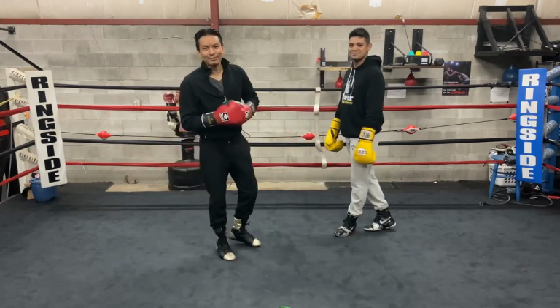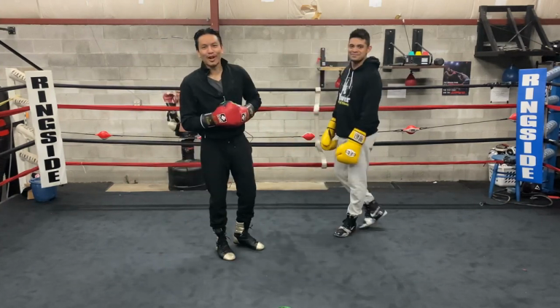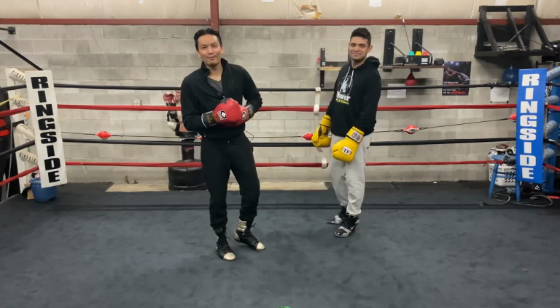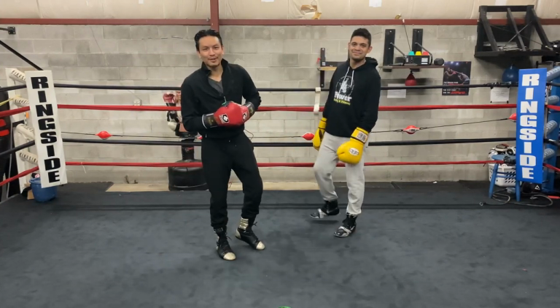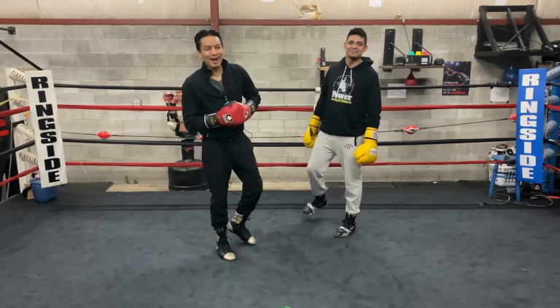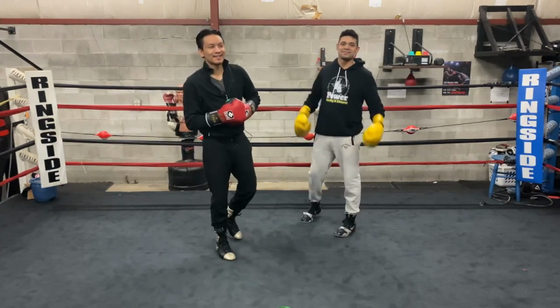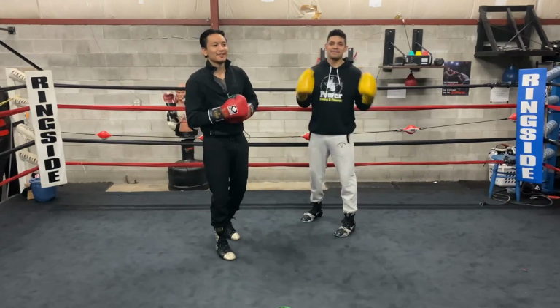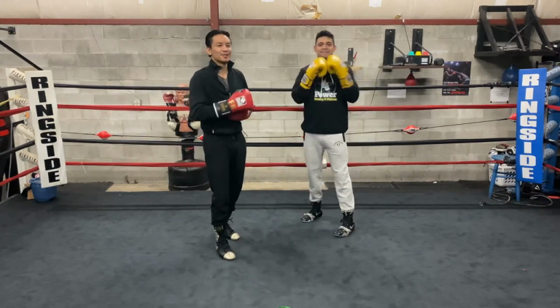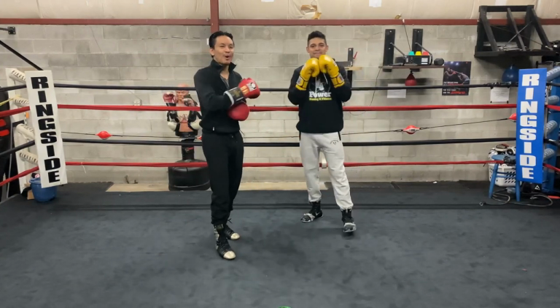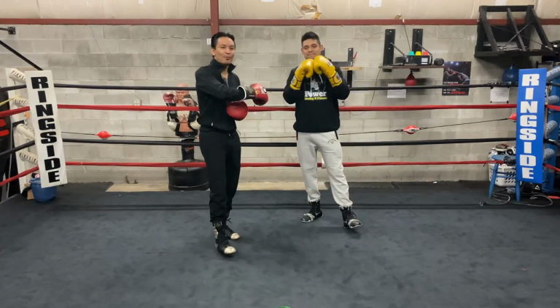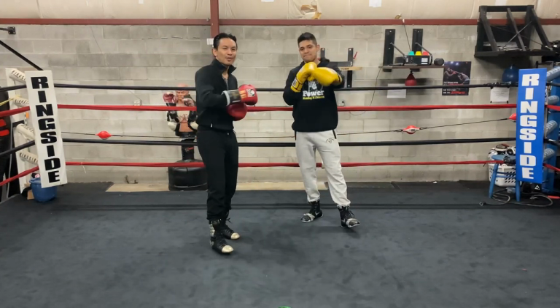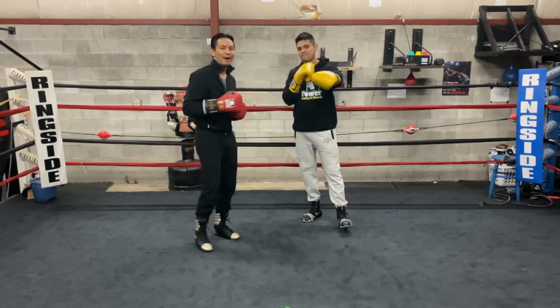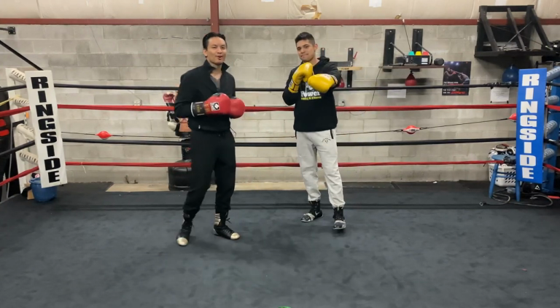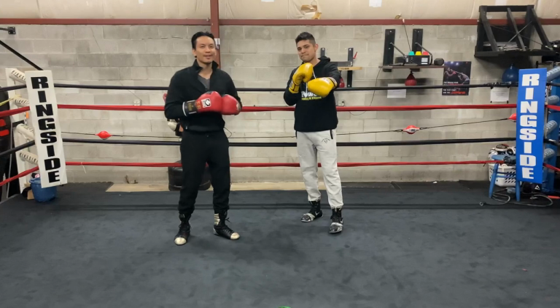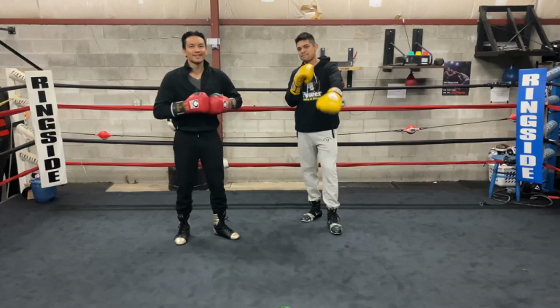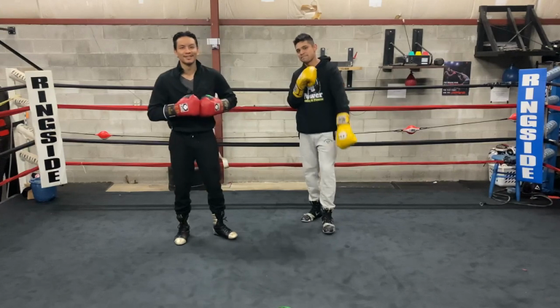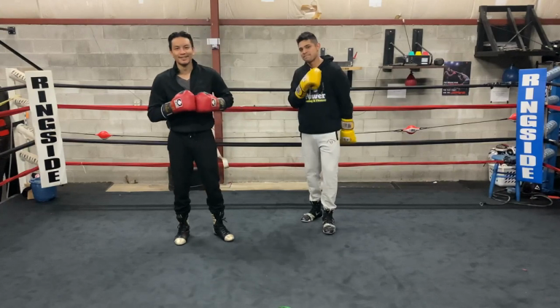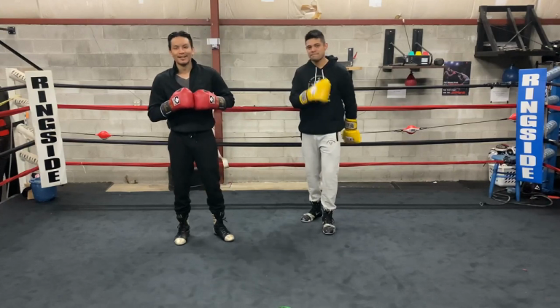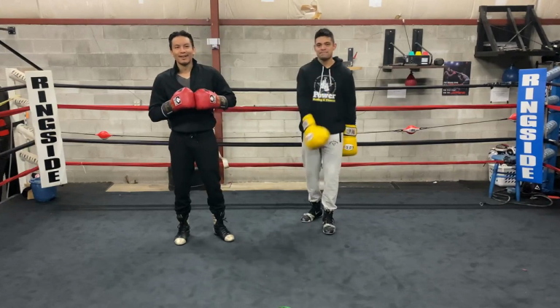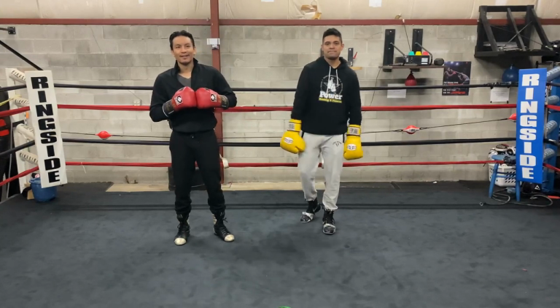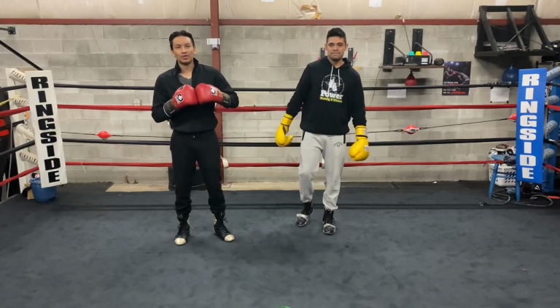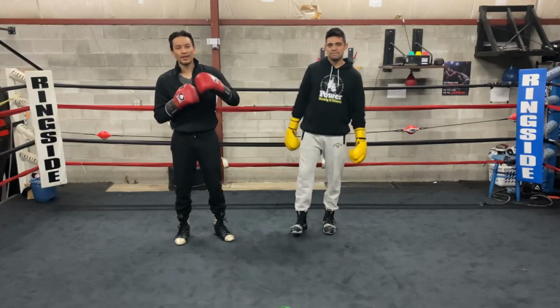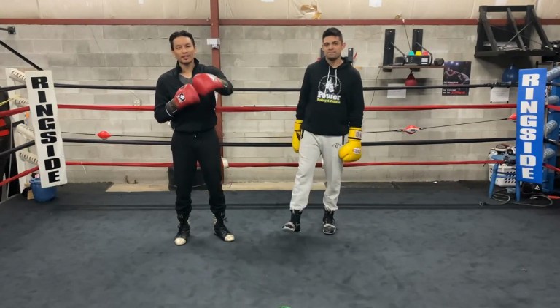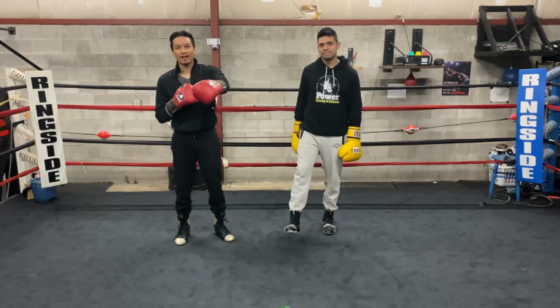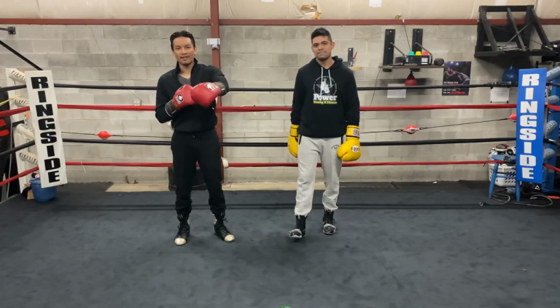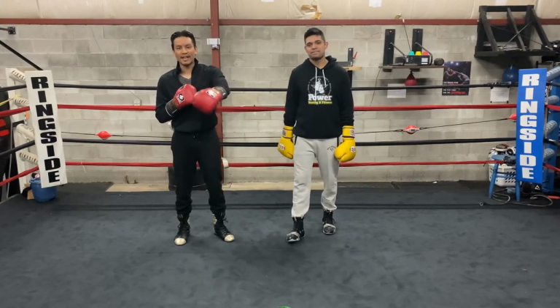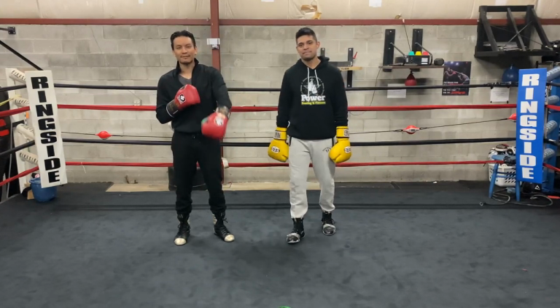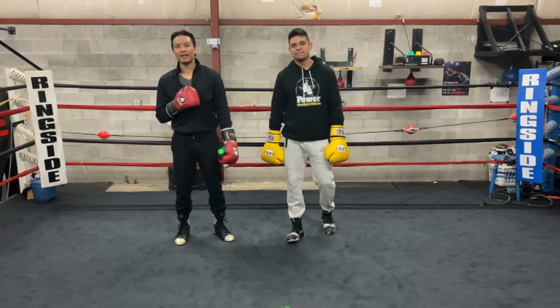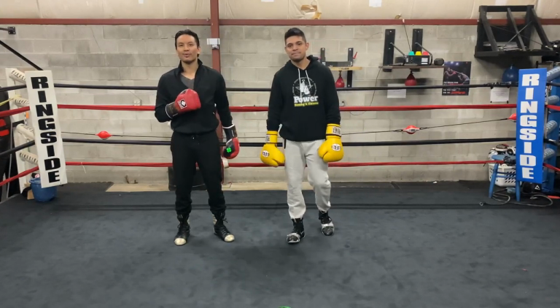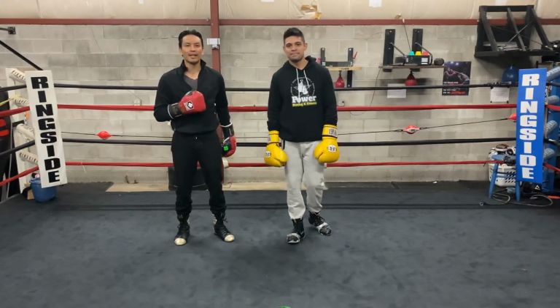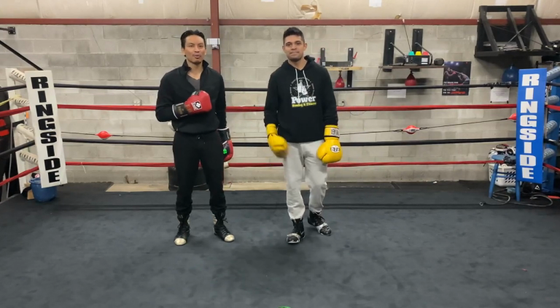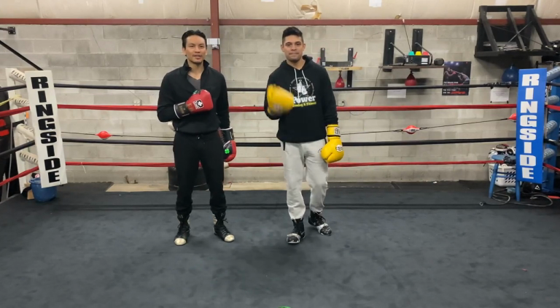I'm Joey from Extra Boxing. This is Will the Power Coix. Join us on the next video — thanks for watching.